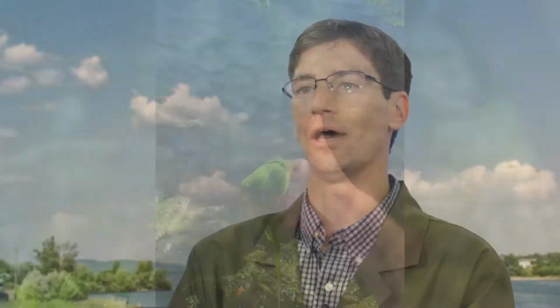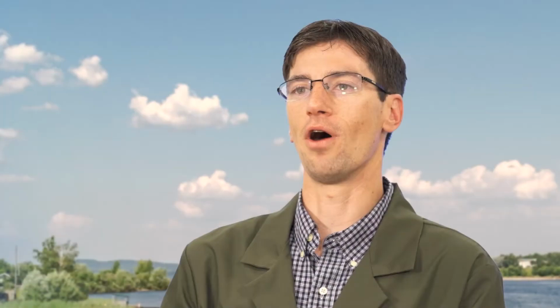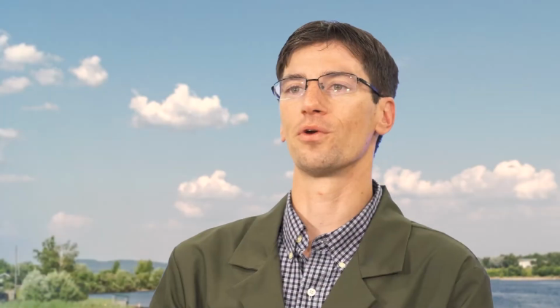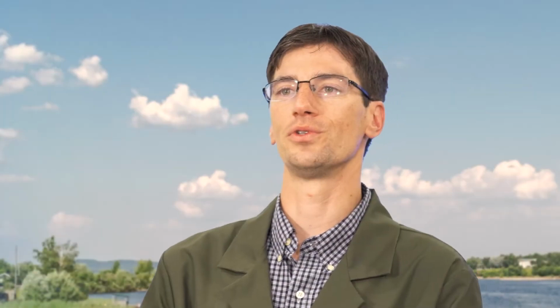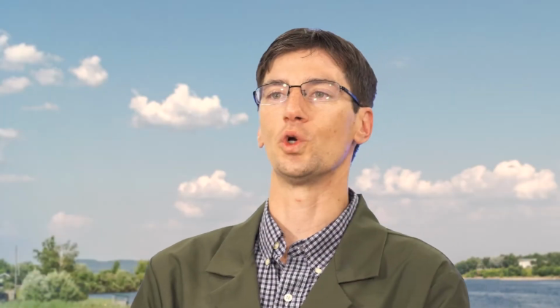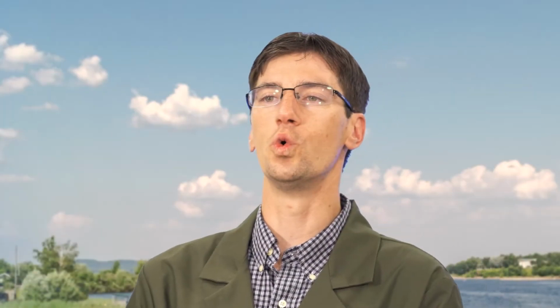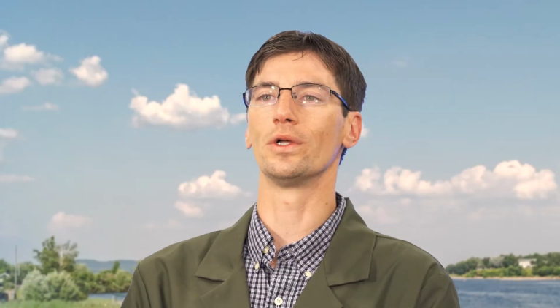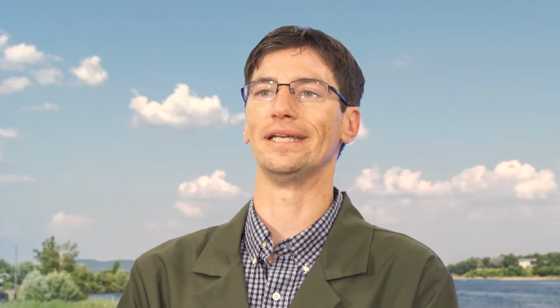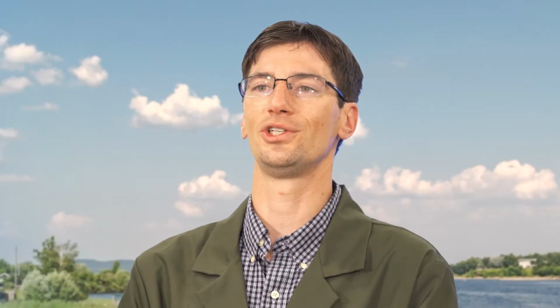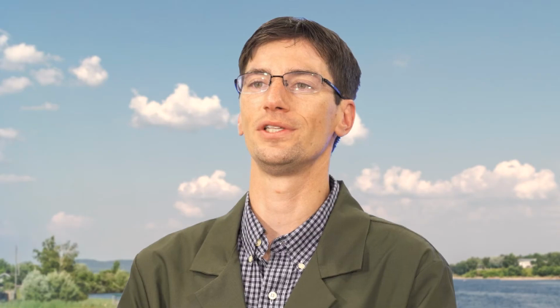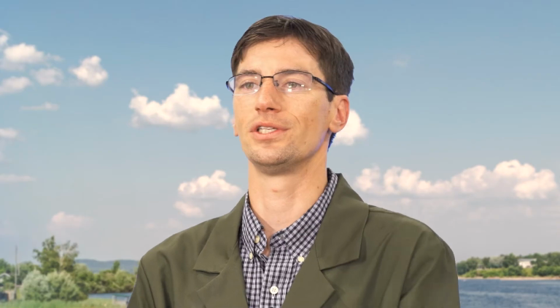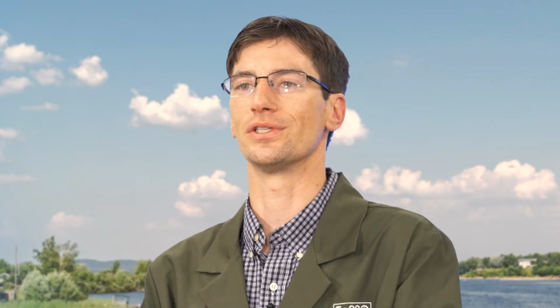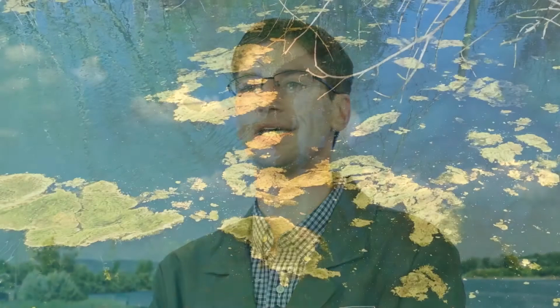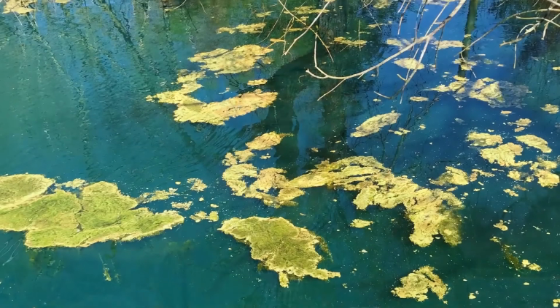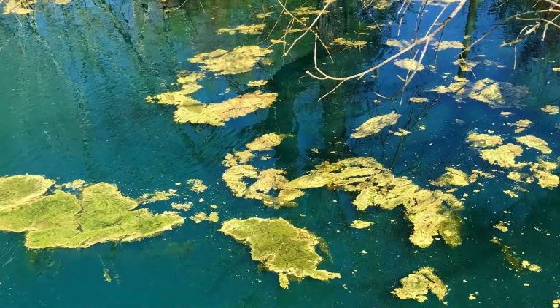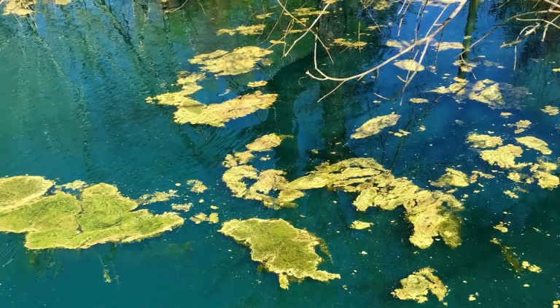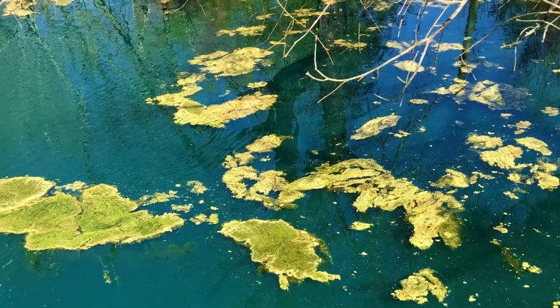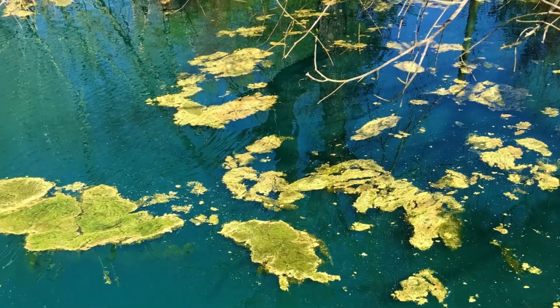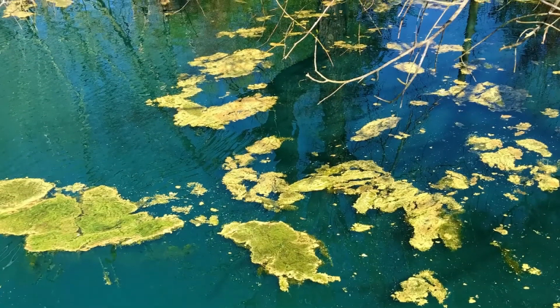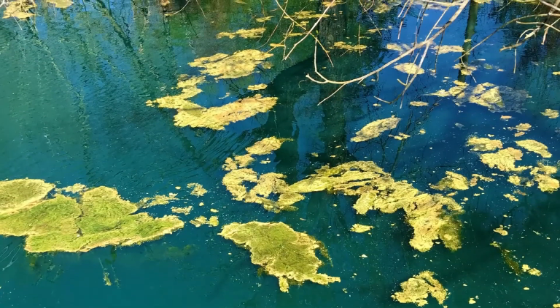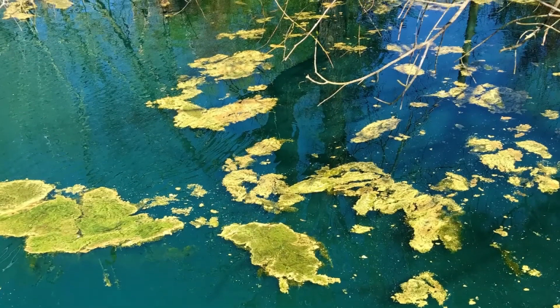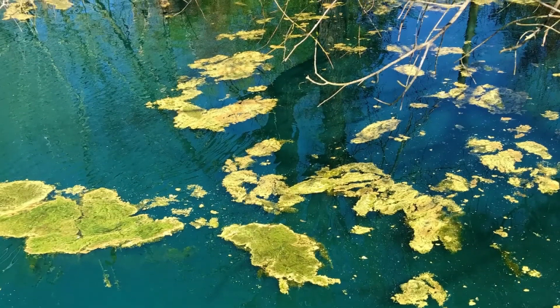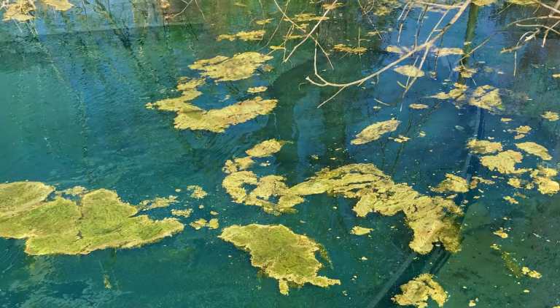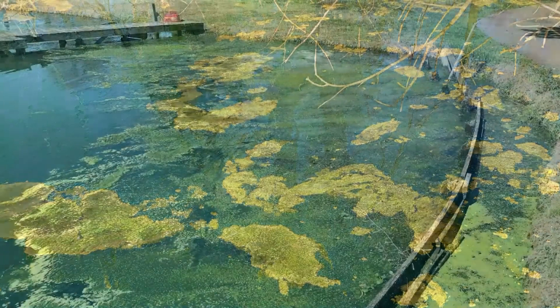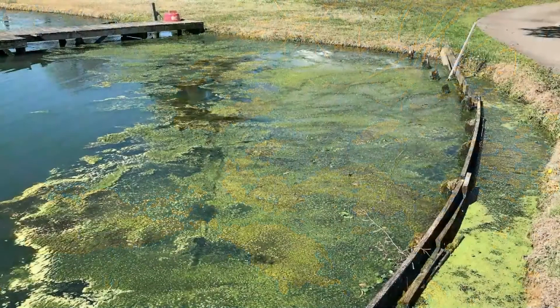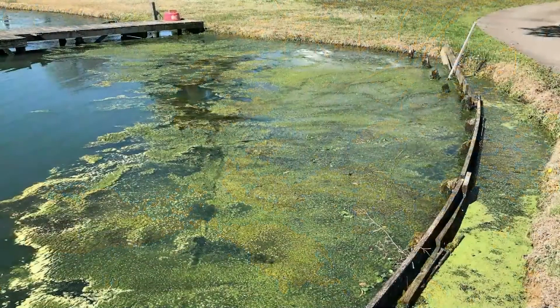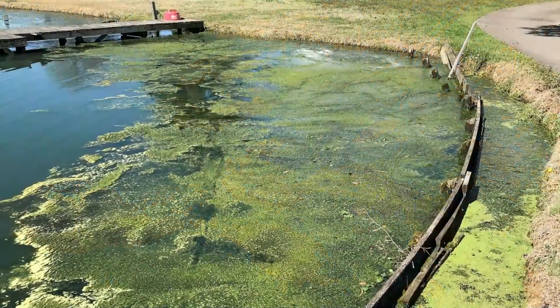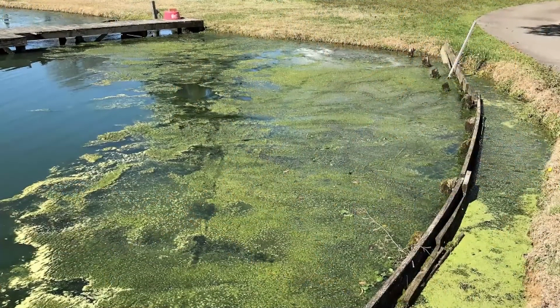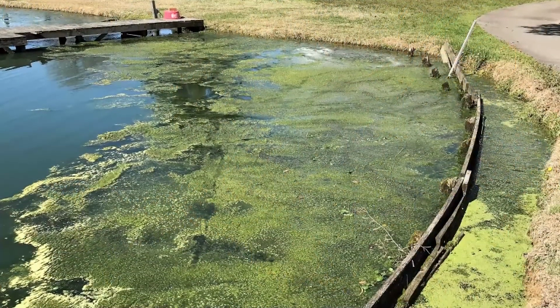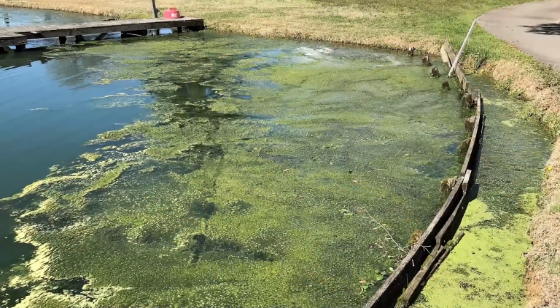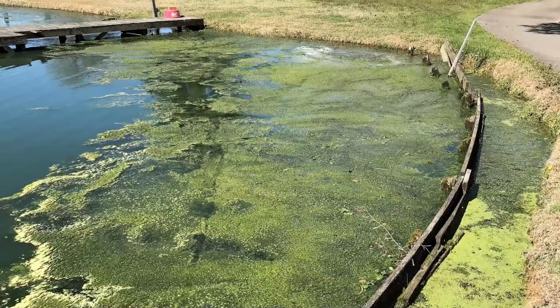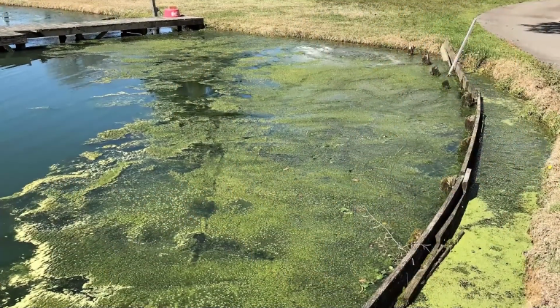It often grows in cool conditions. You can see it in these green tufts, and it can certainly form thicker mats in spring and early summer.